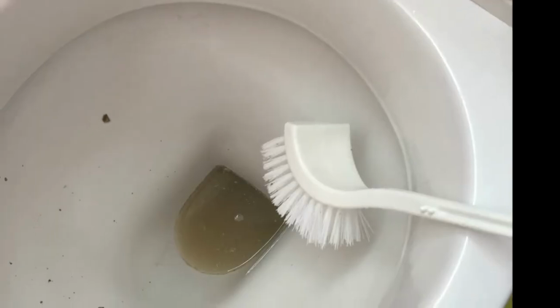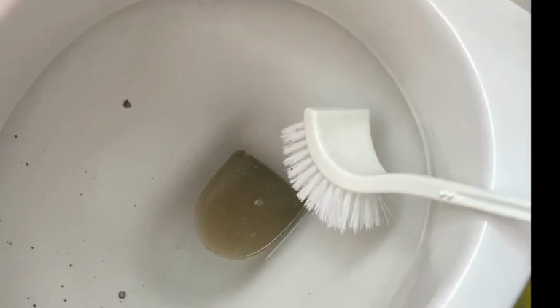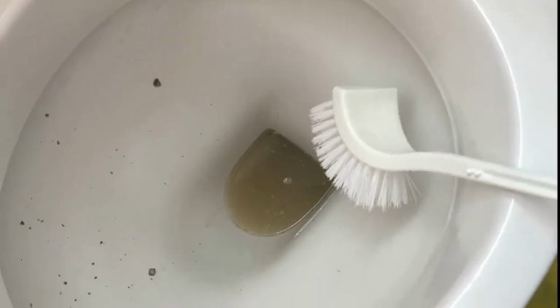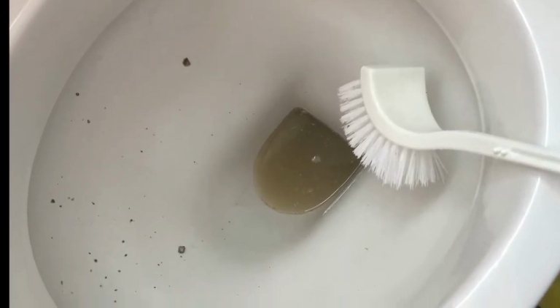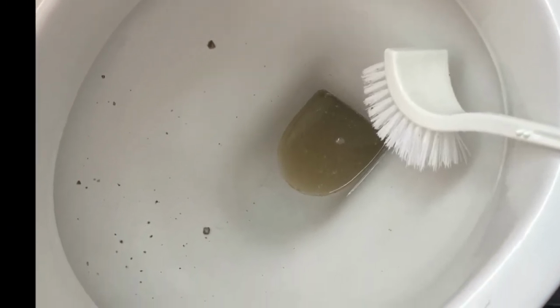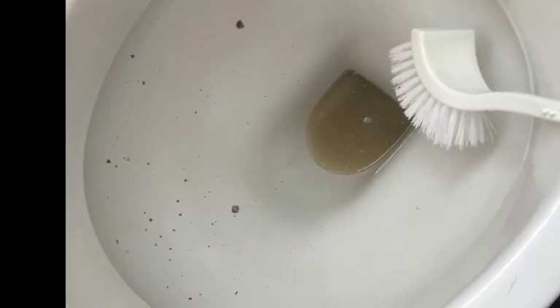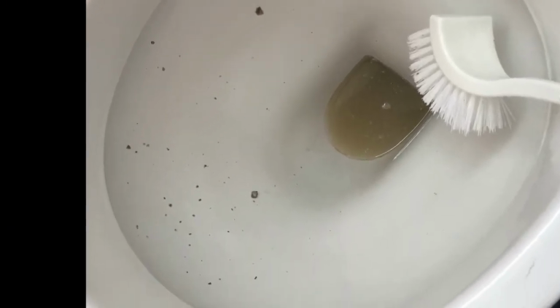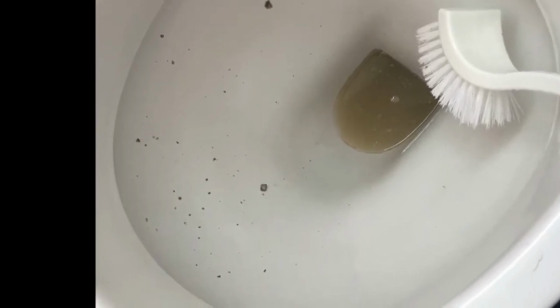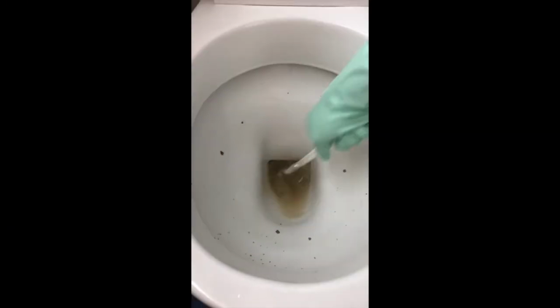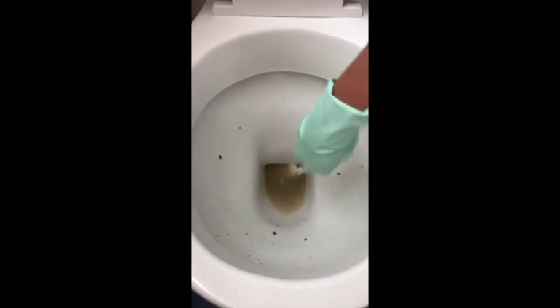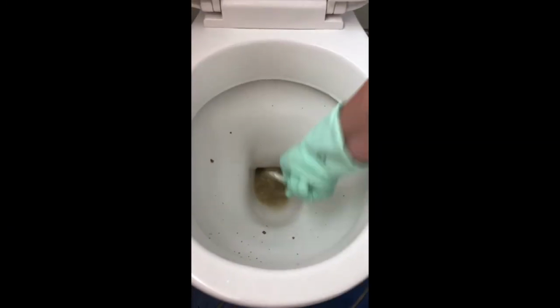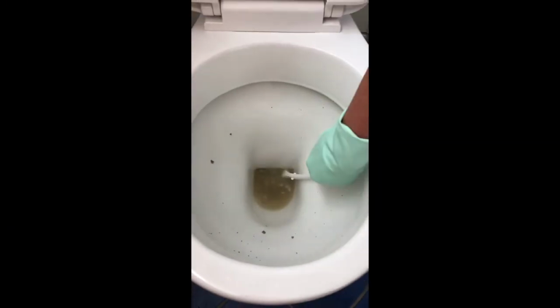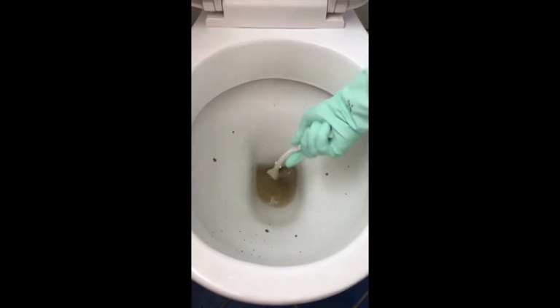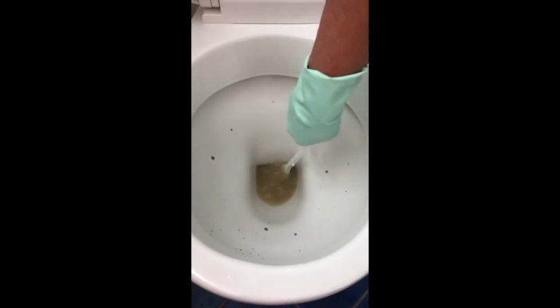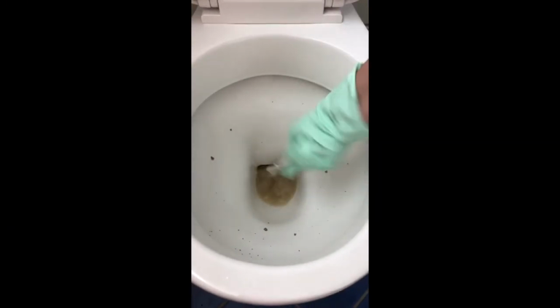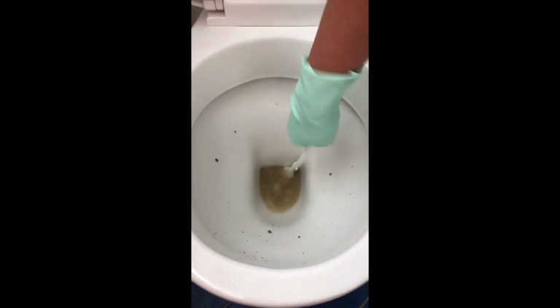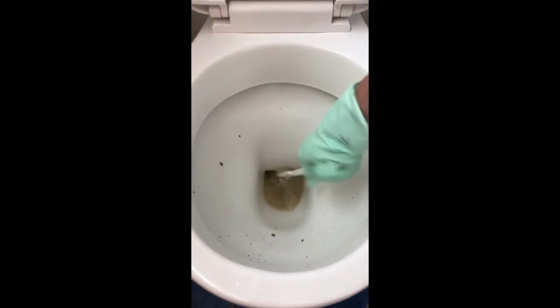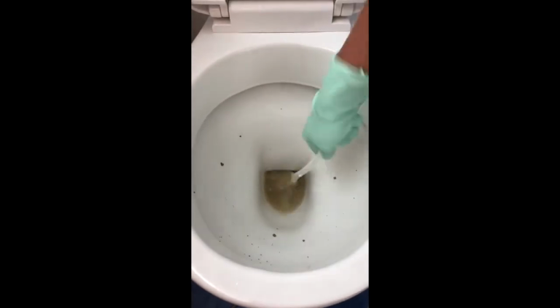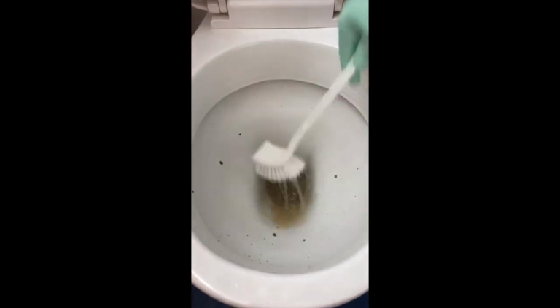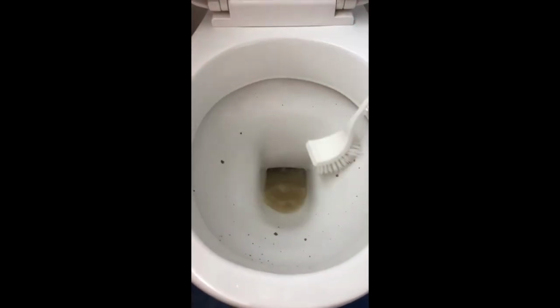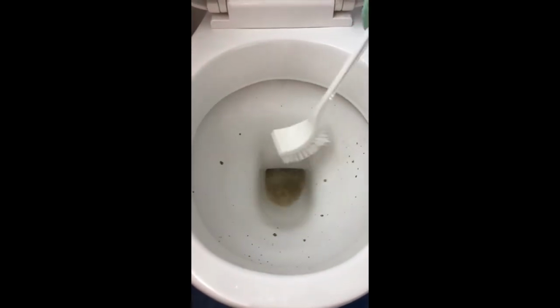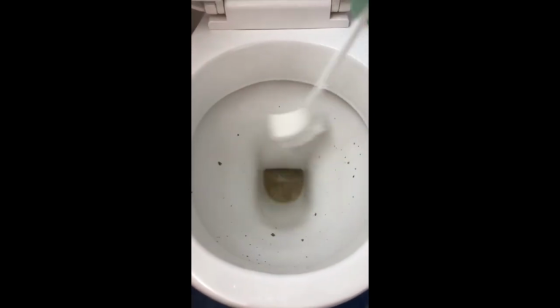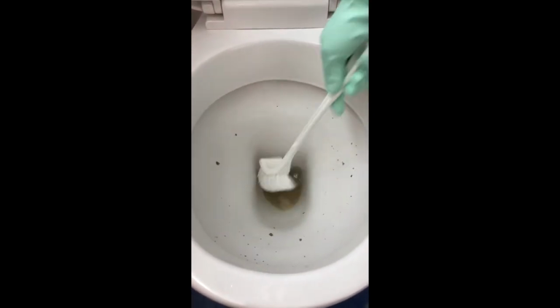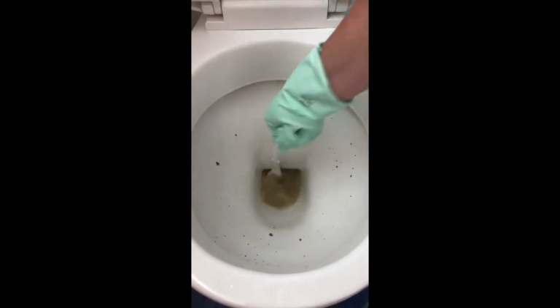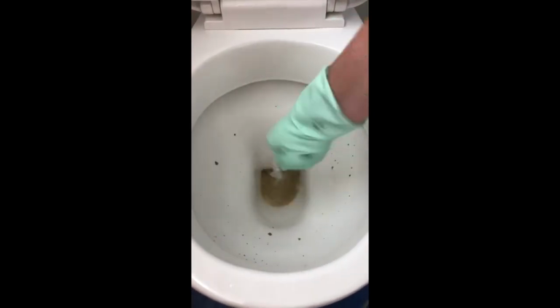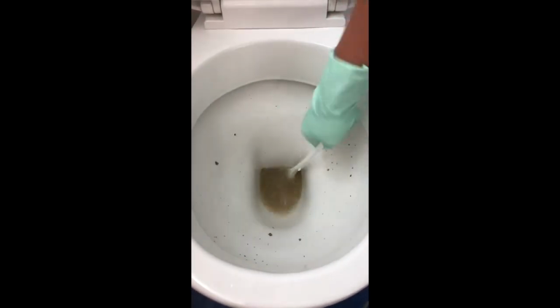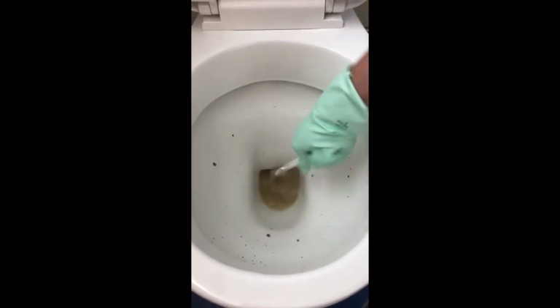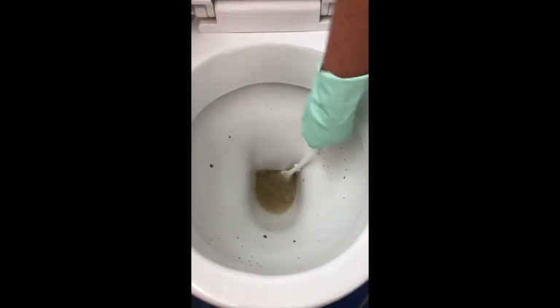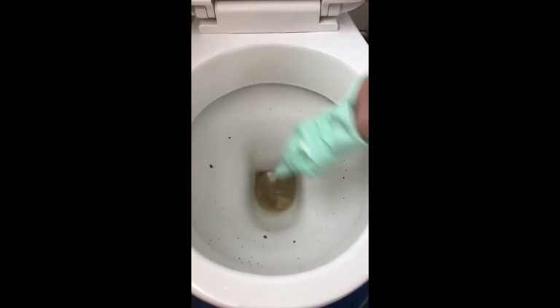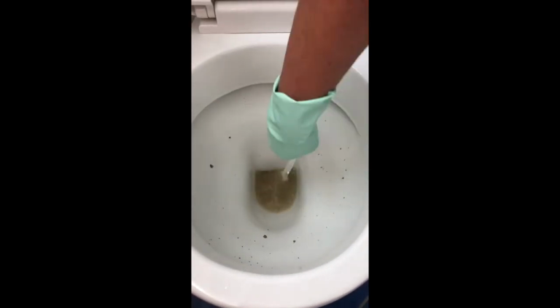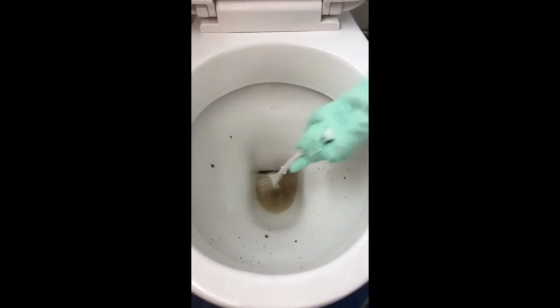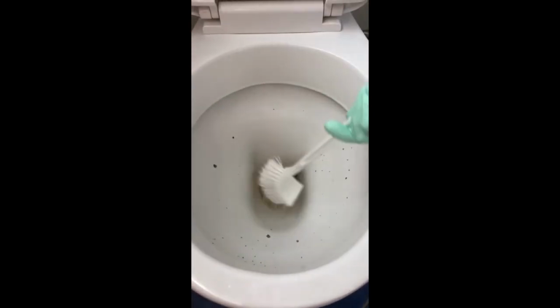Wow, isn't that amazing? Check this out — look at all that lime scale coming off. It's just incredible stuff.